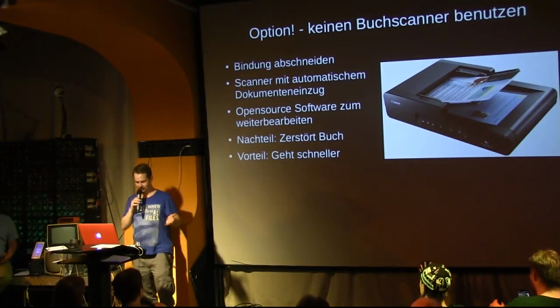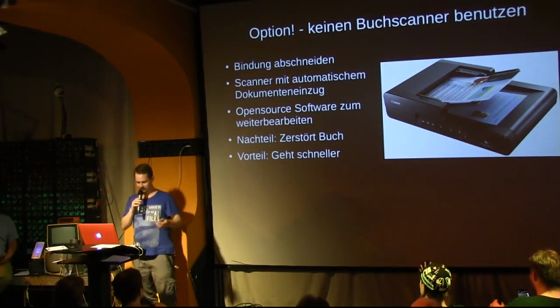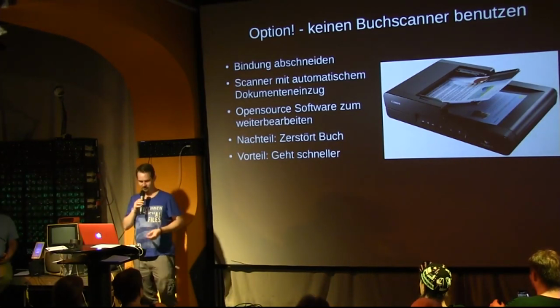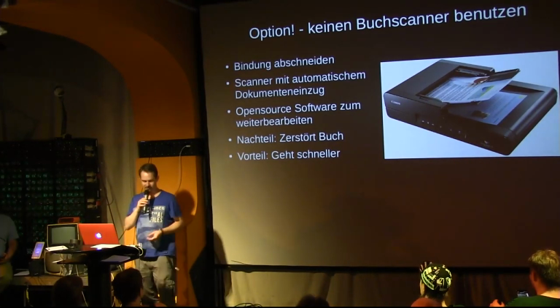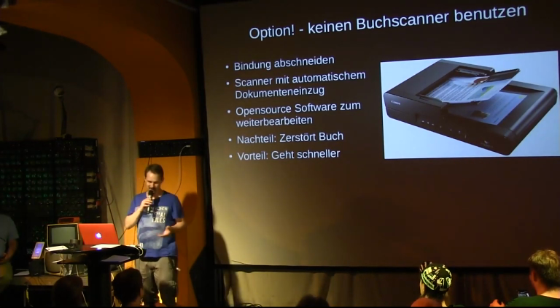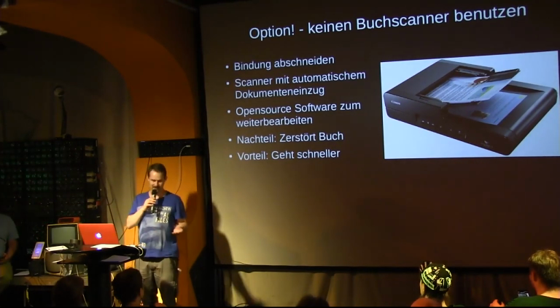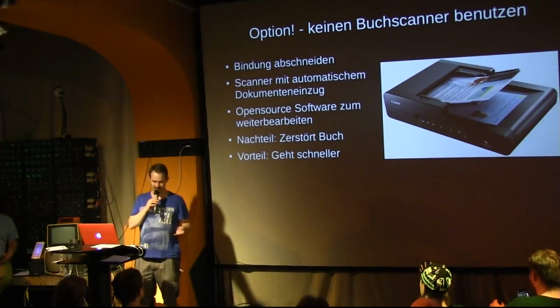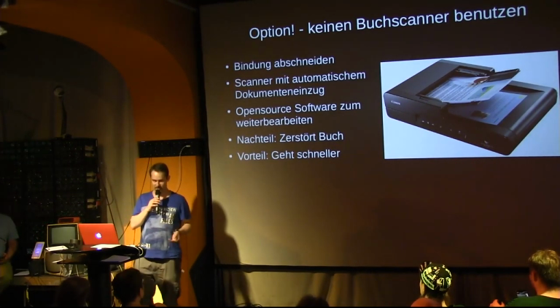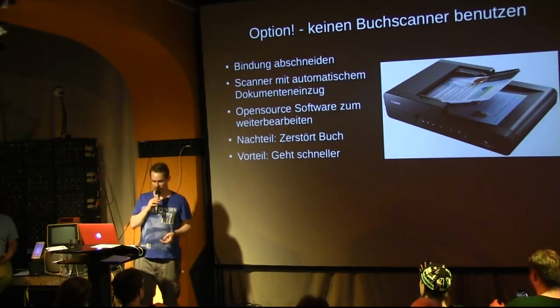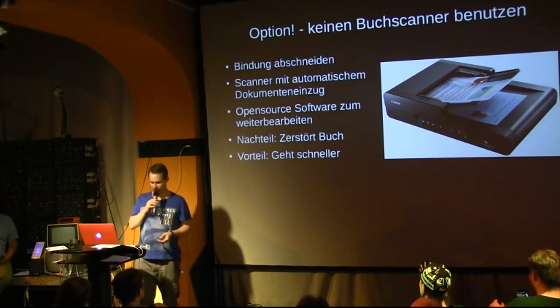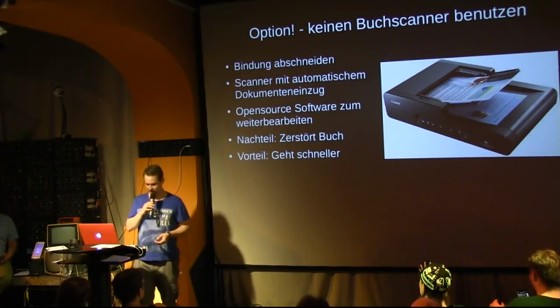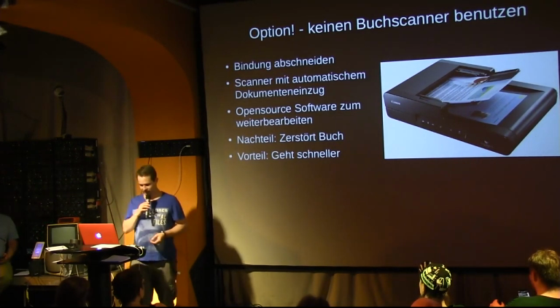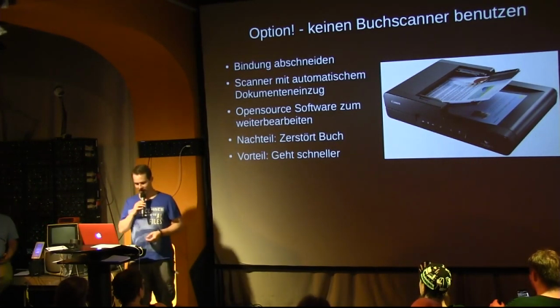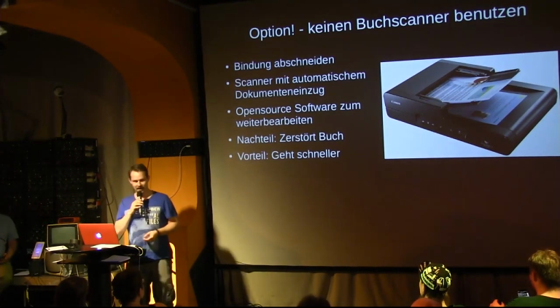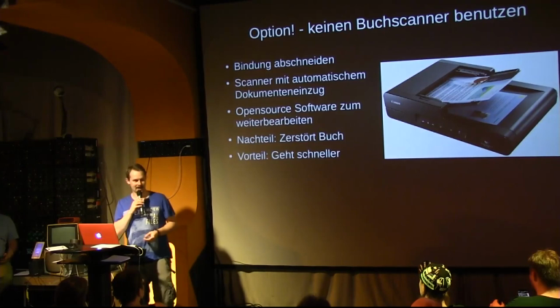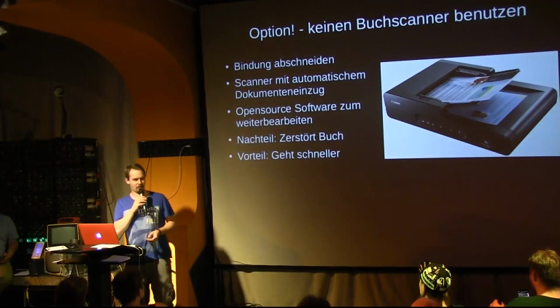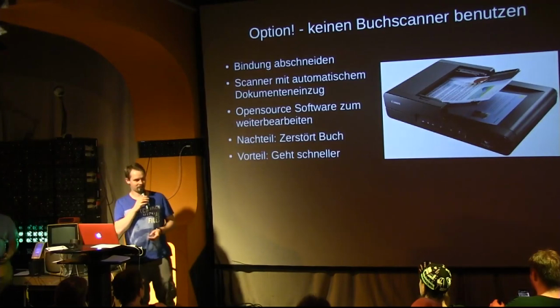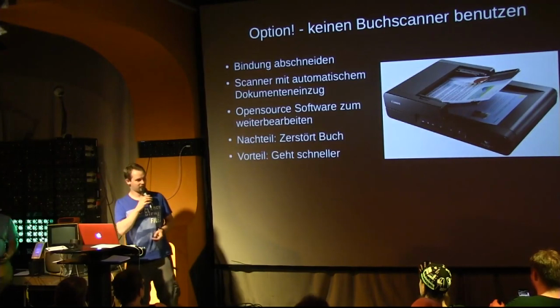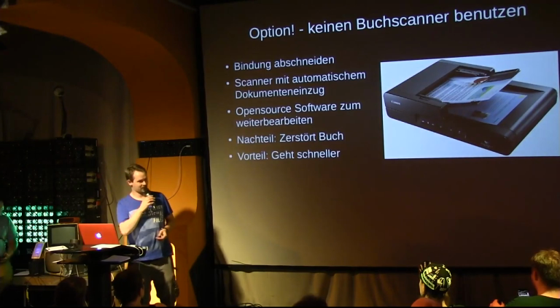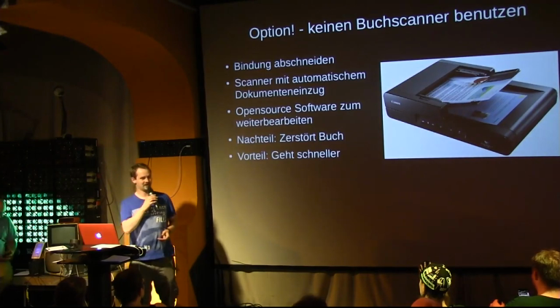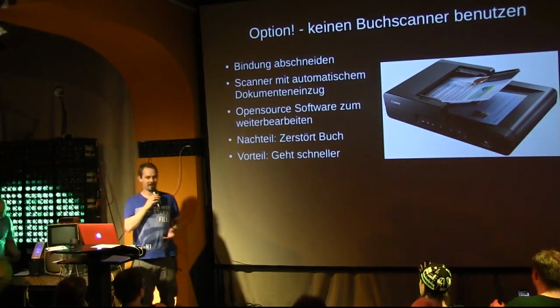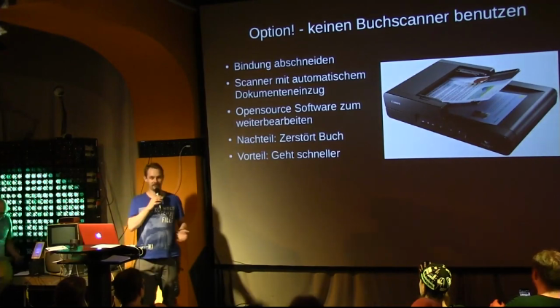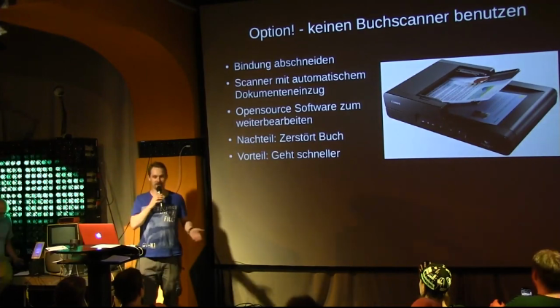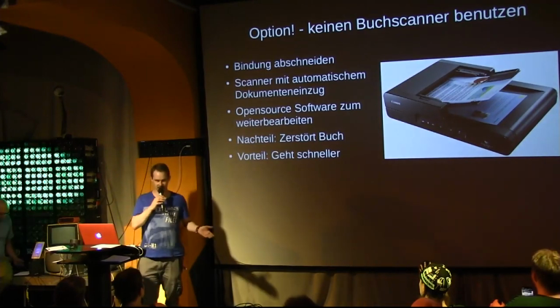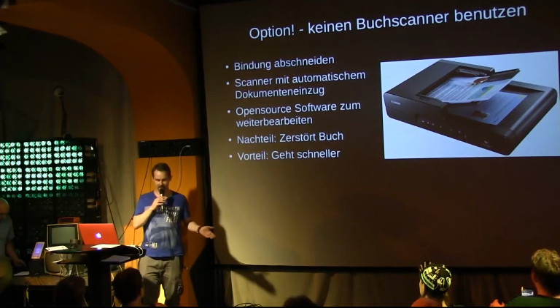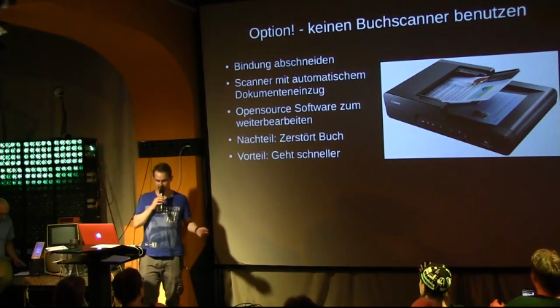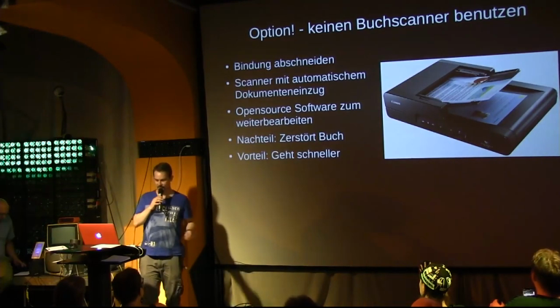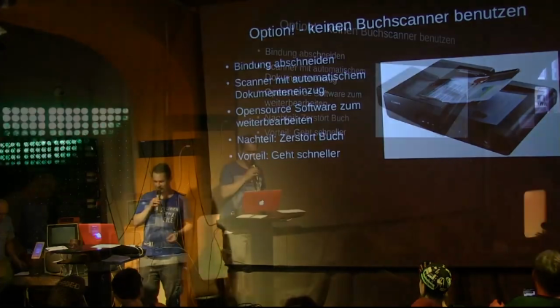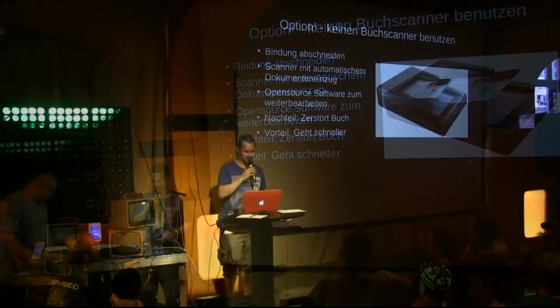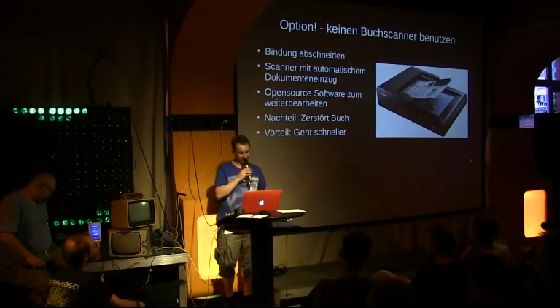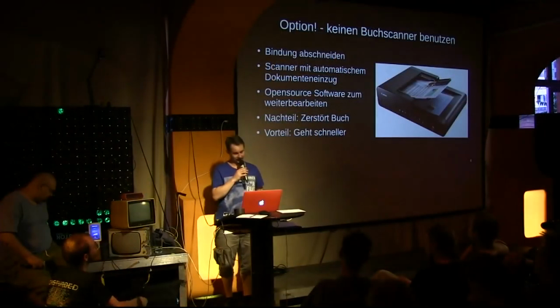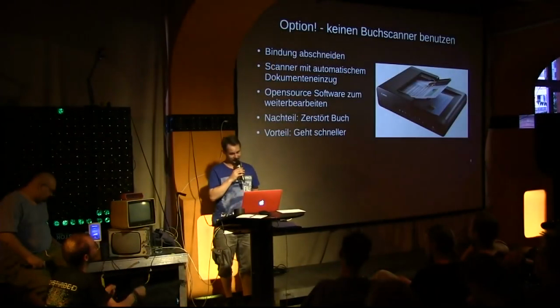This has one disadvantage — it destroys the book — but it also has an advantage: it's much faster and much easier.